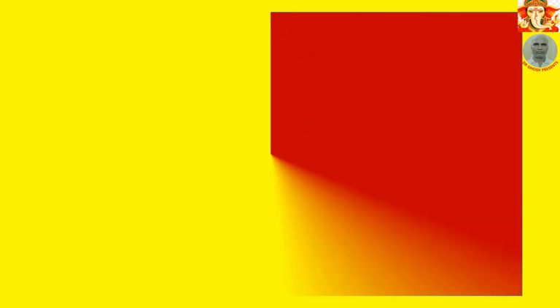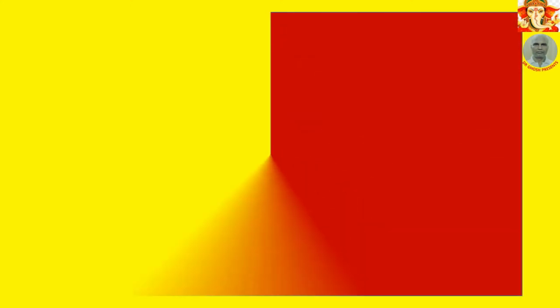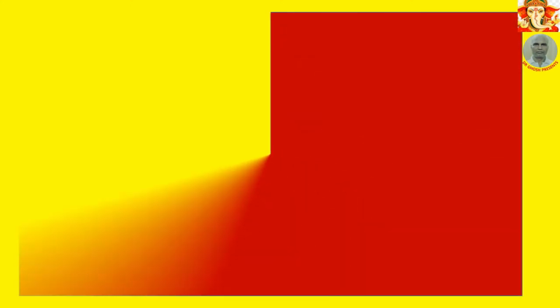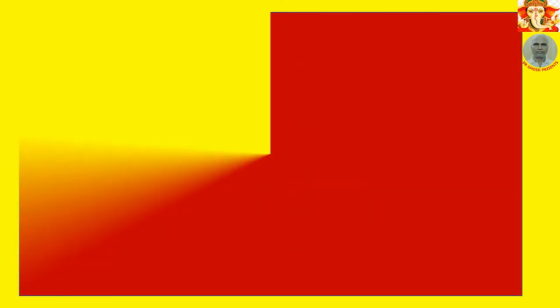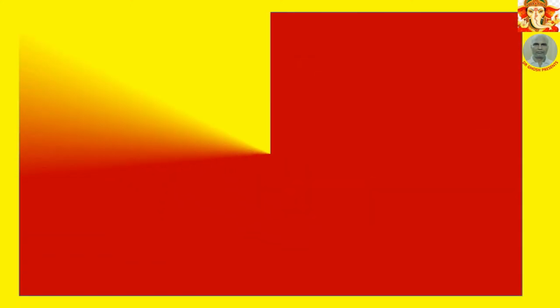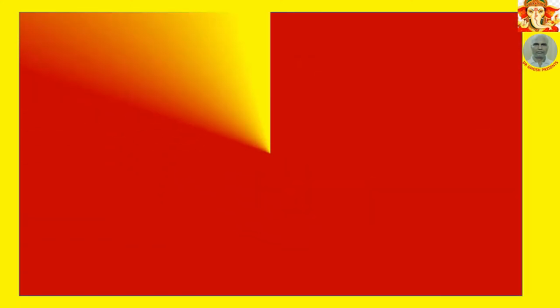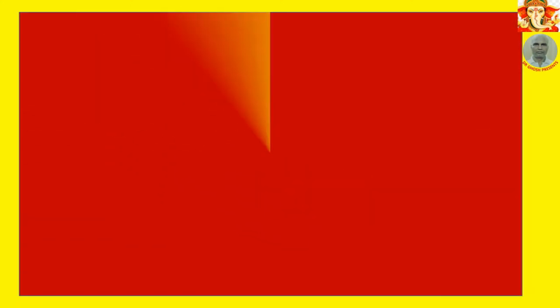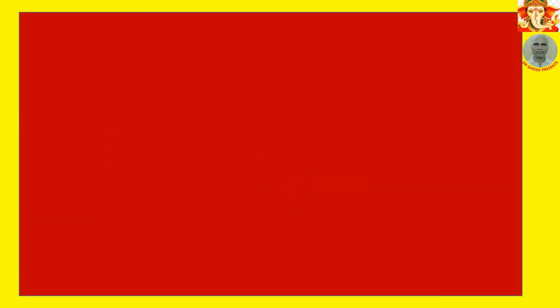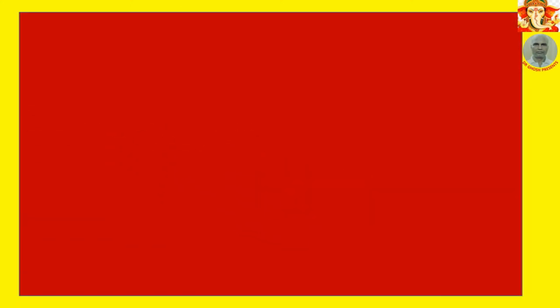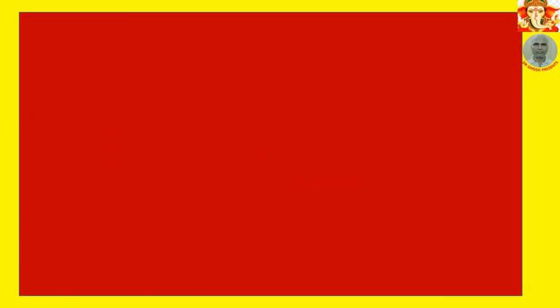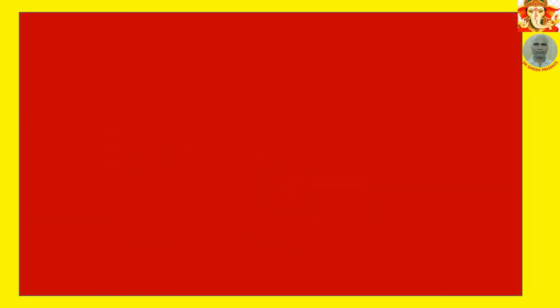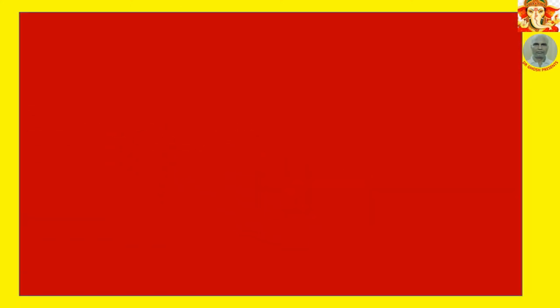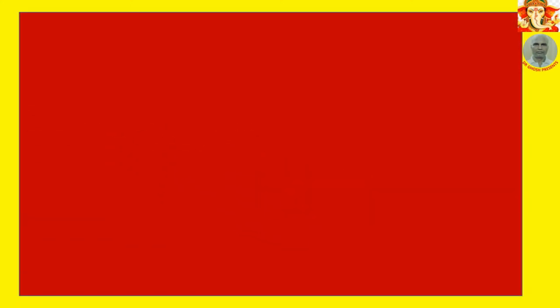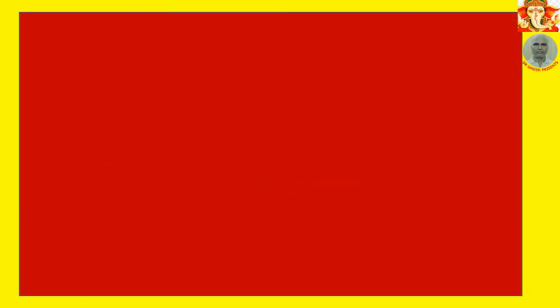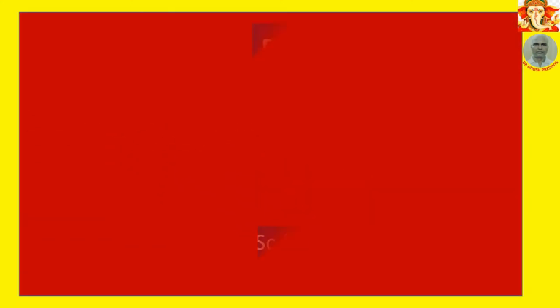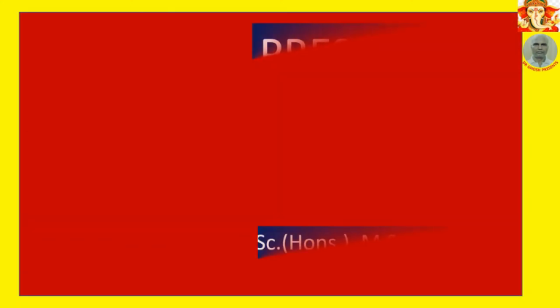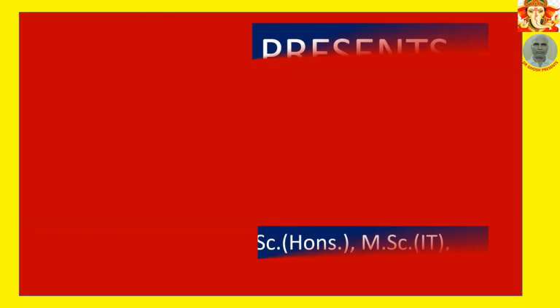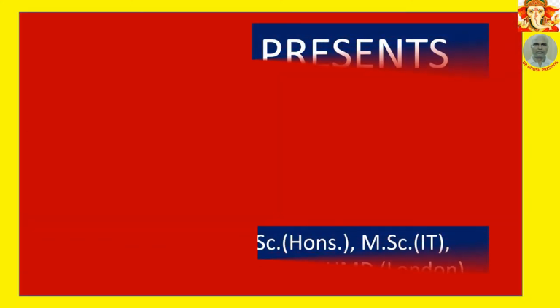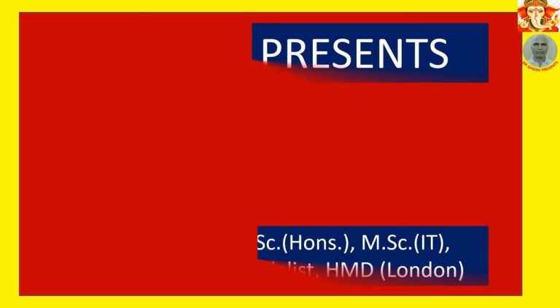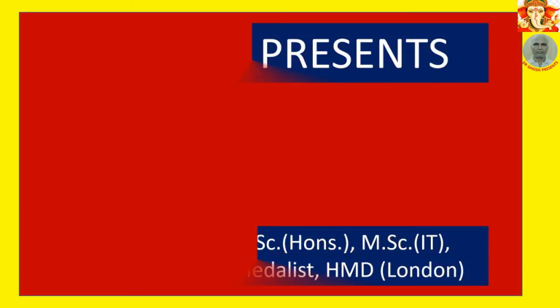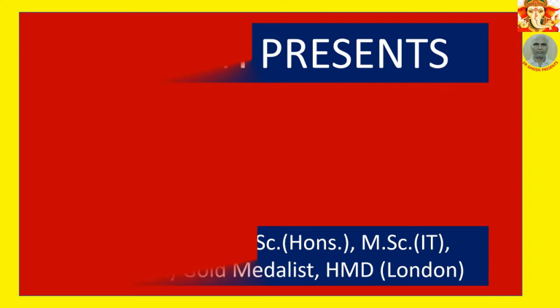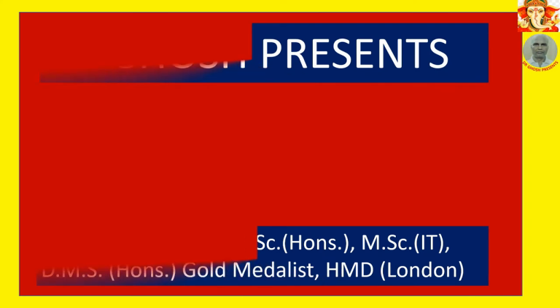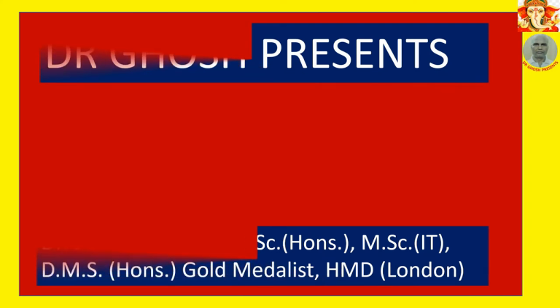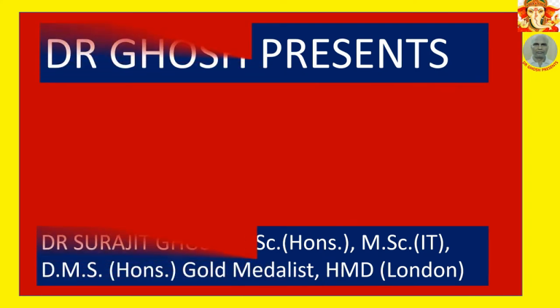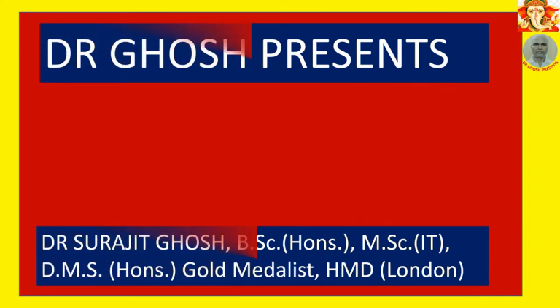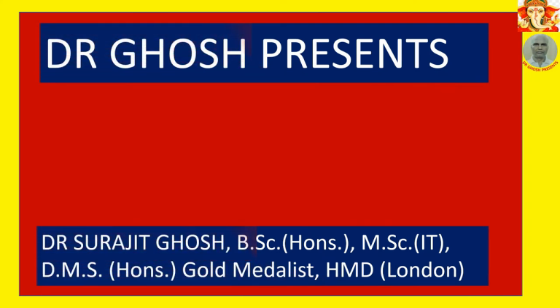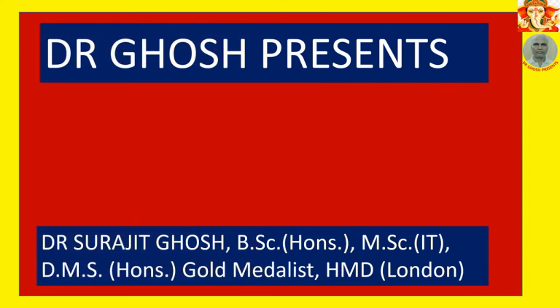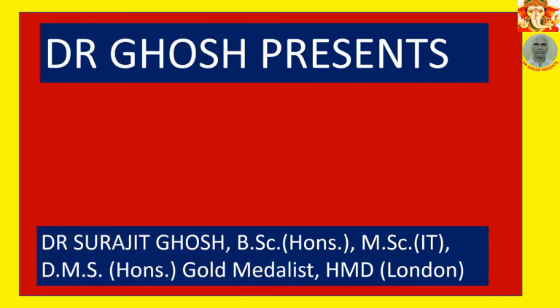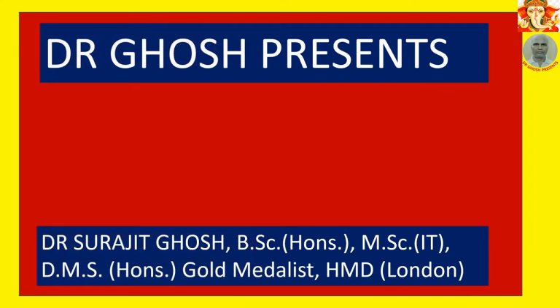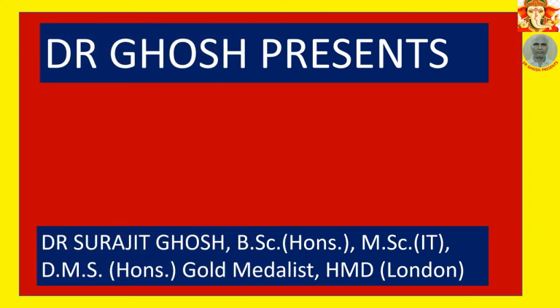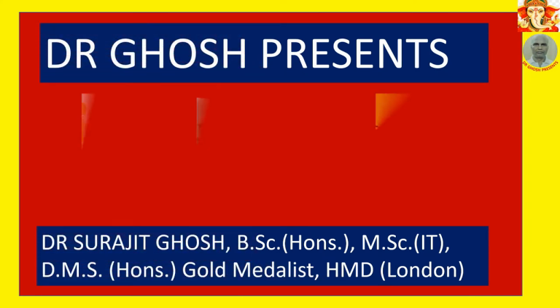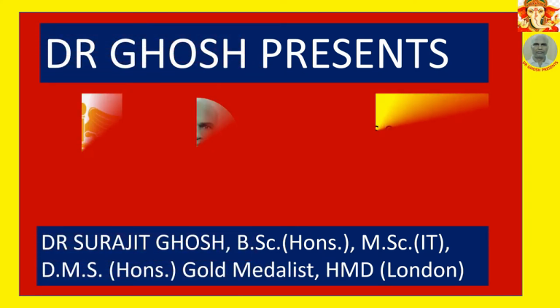Friends, I am Dr. Surujit Ghosh. Welcome to my channel, Dr. Ghosh Presents.